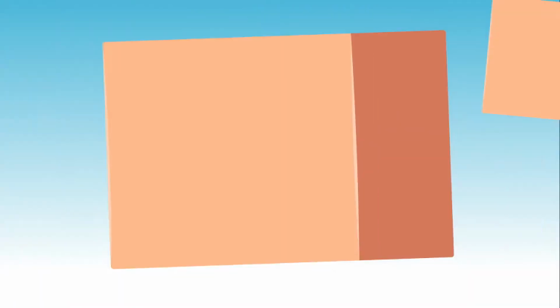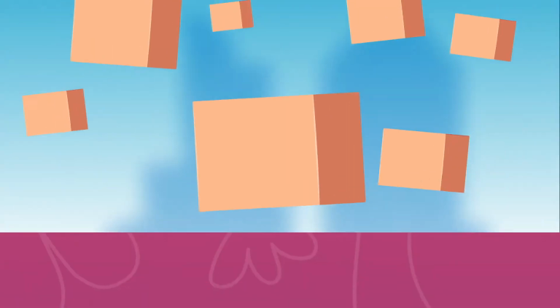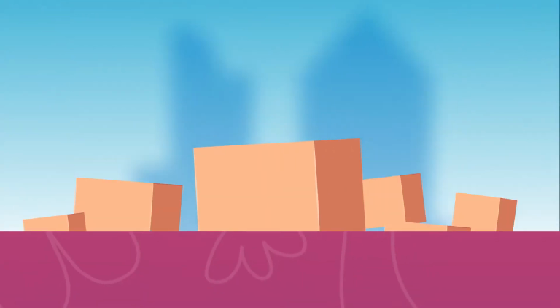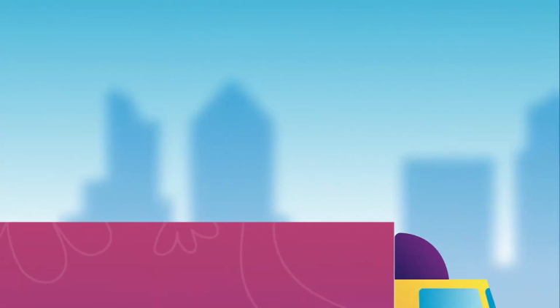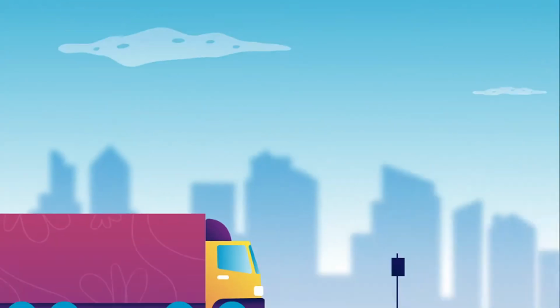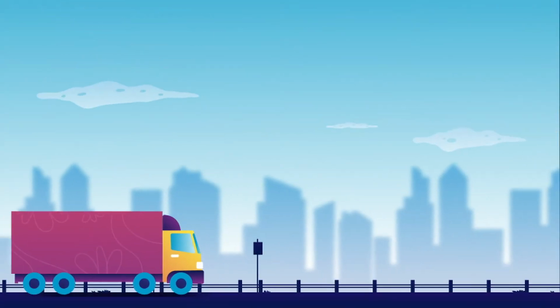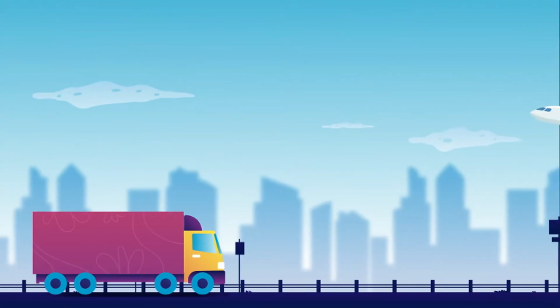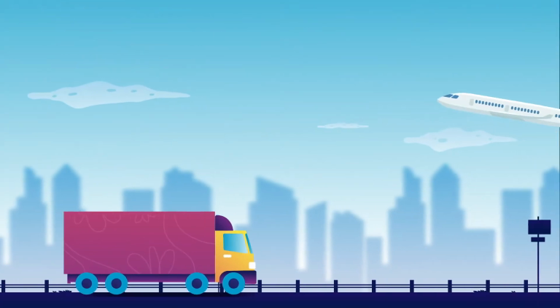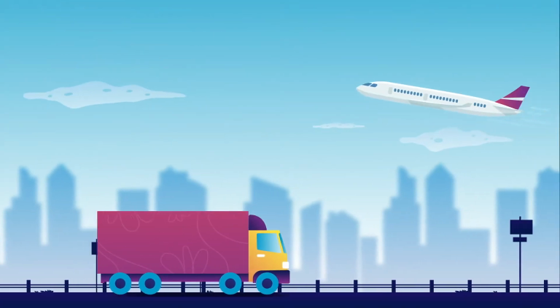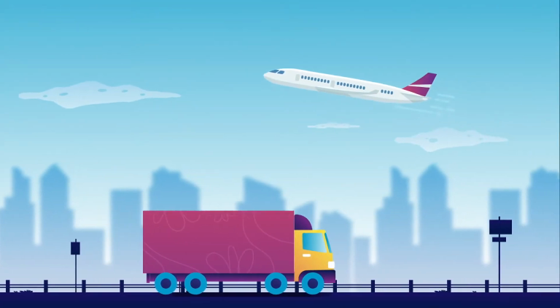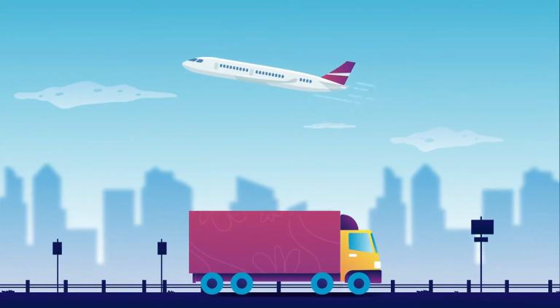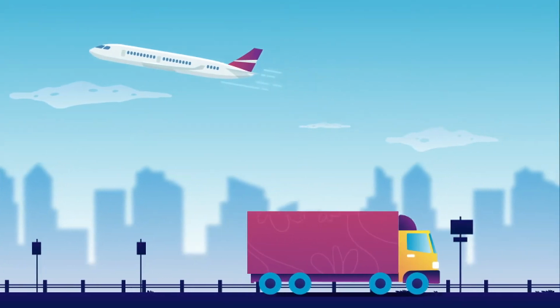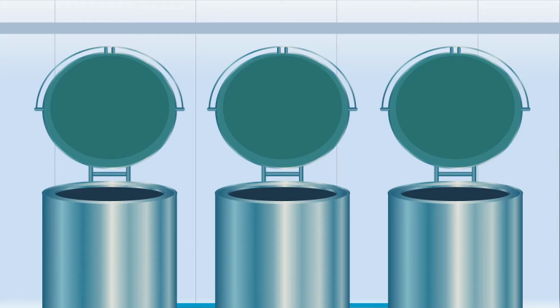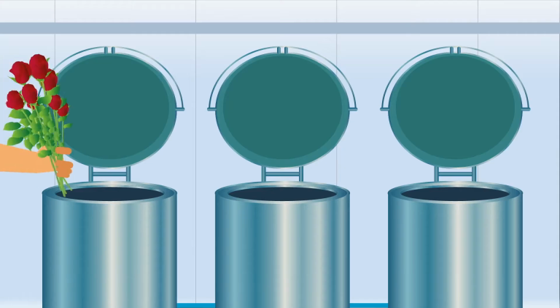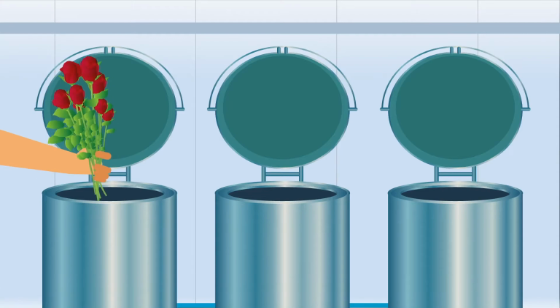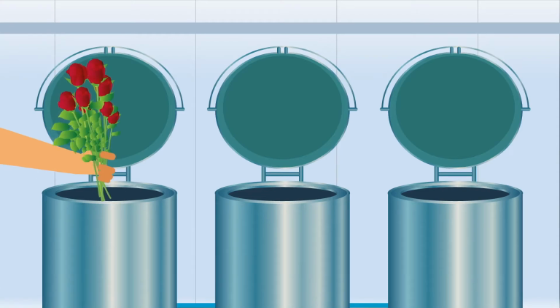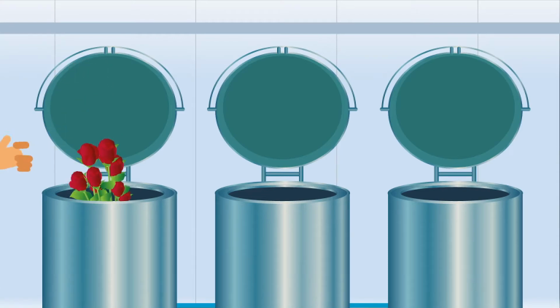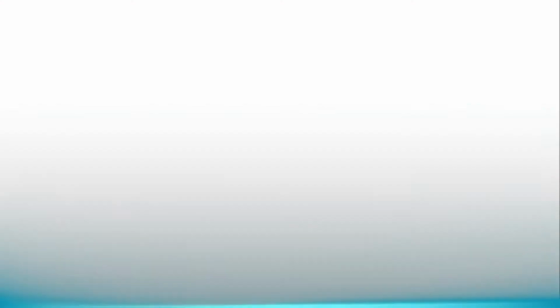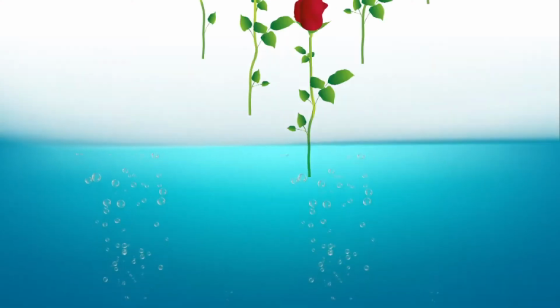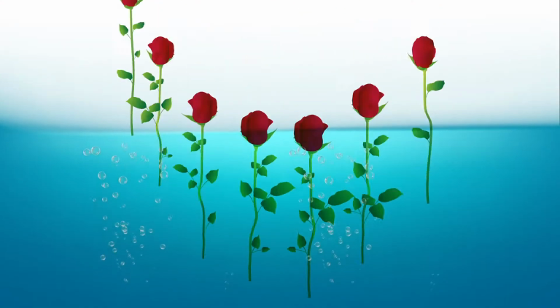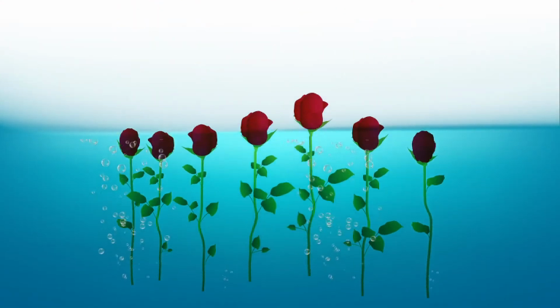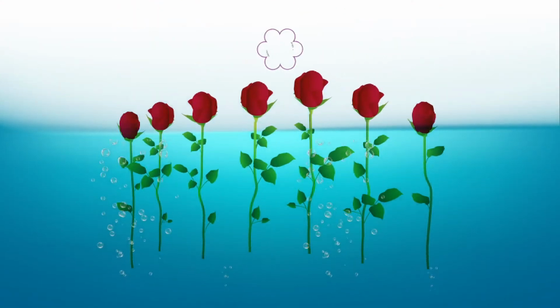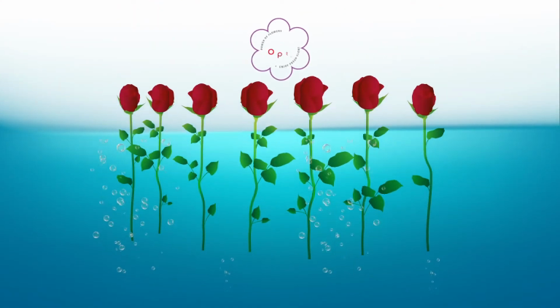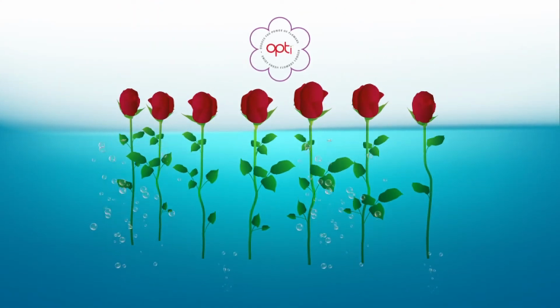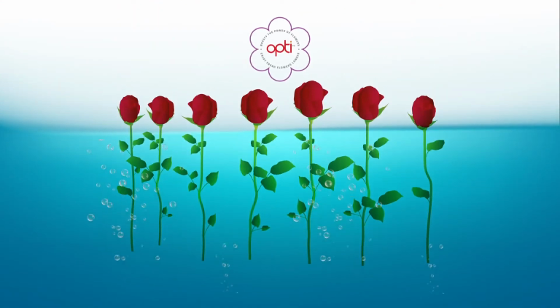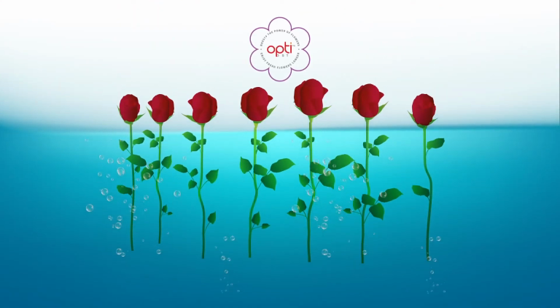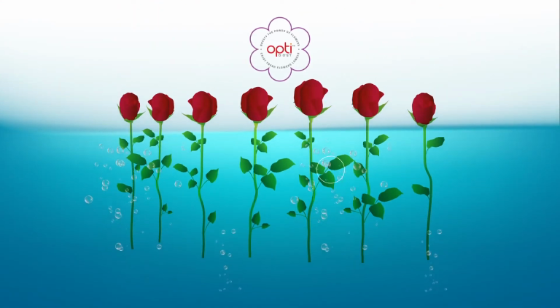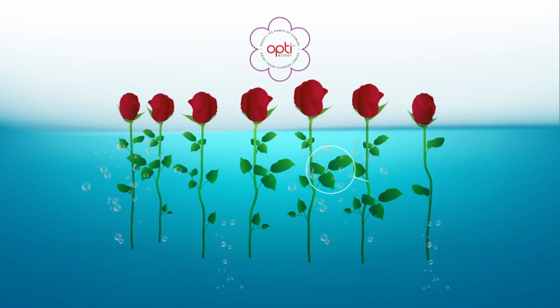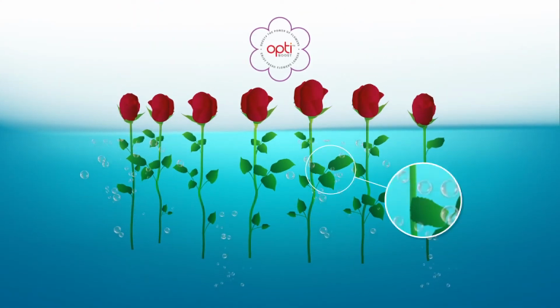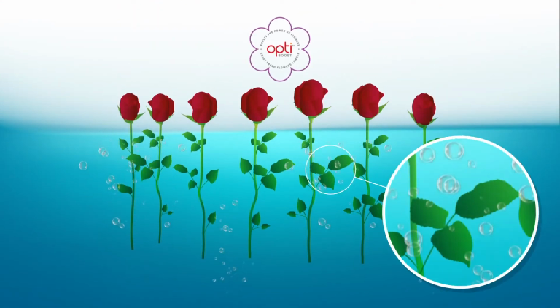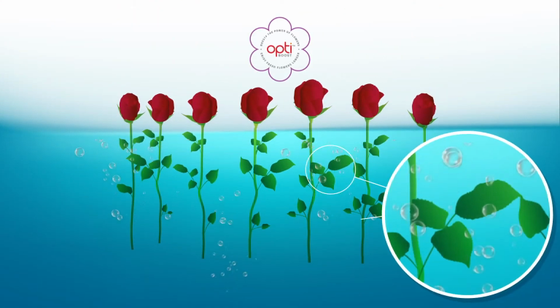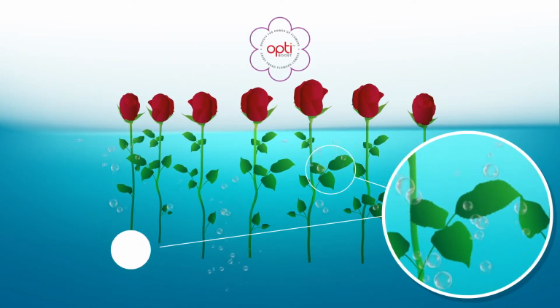At Optifreeze, we treat cut flowers with our revolutionary OptiBoost technology to enhance their natural goodness.